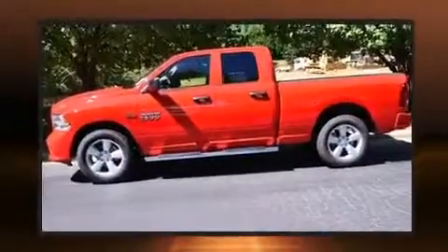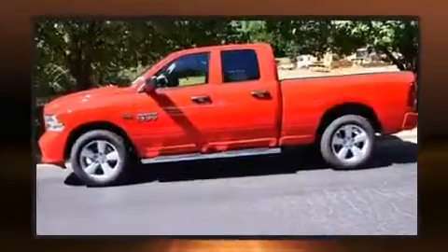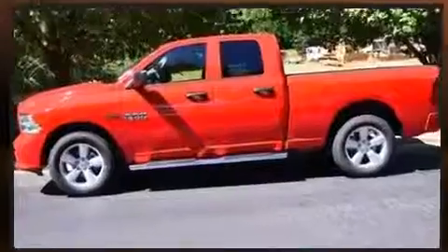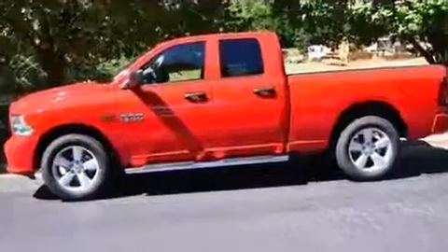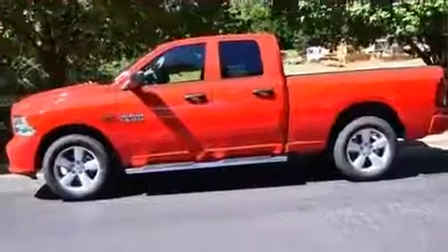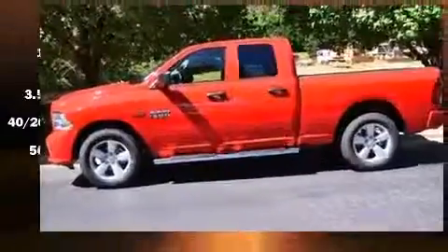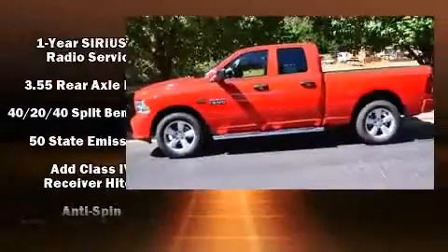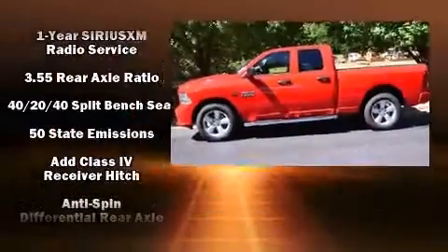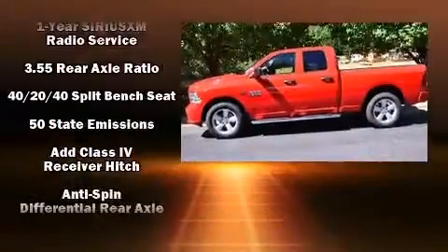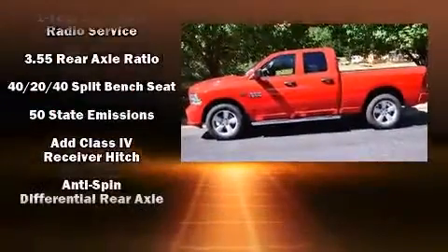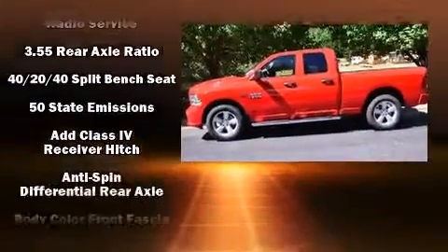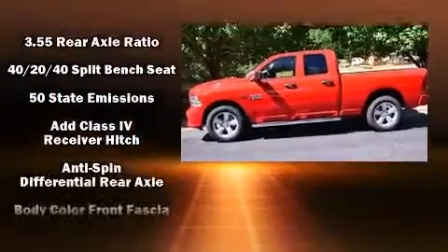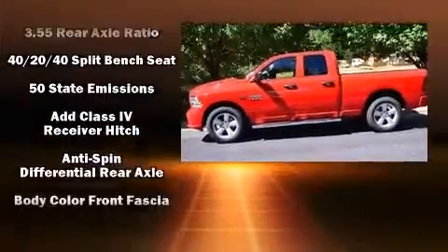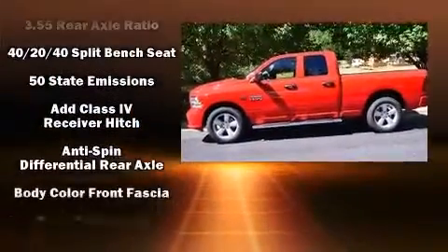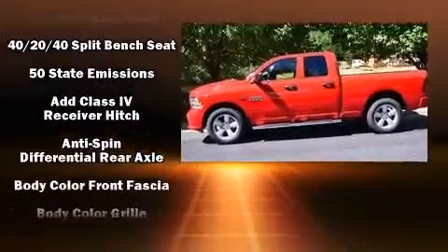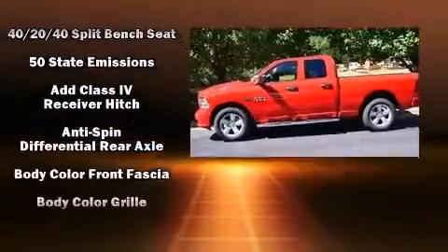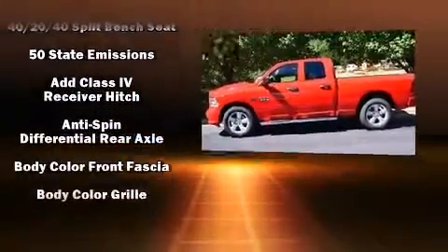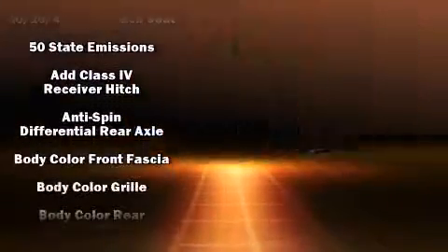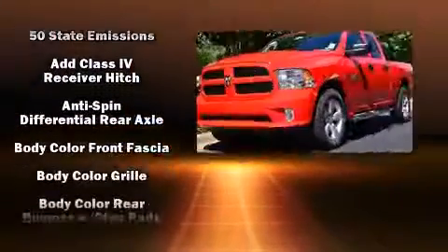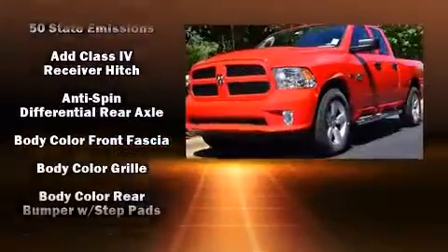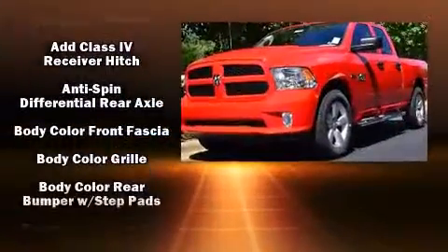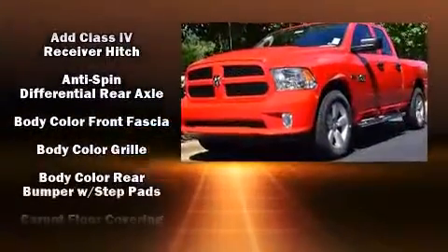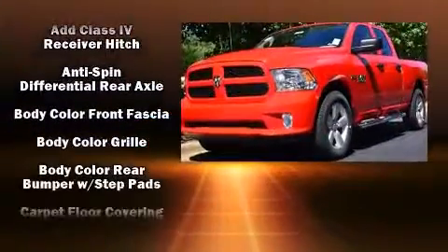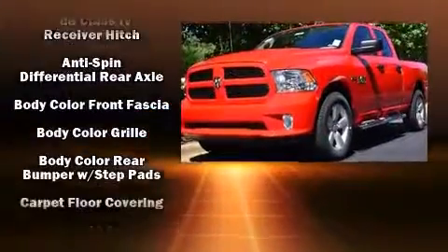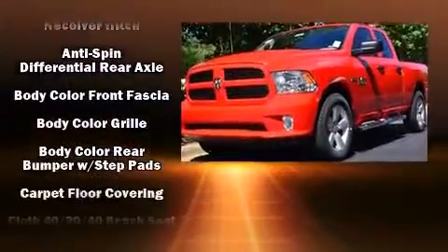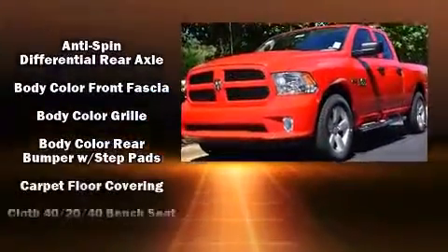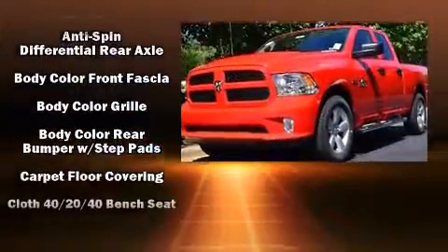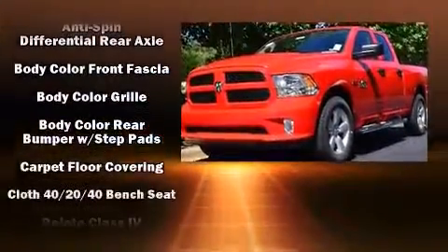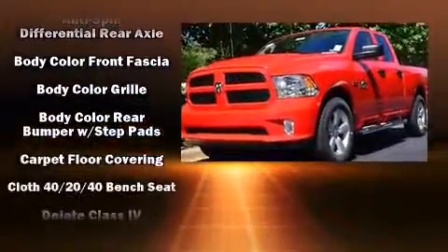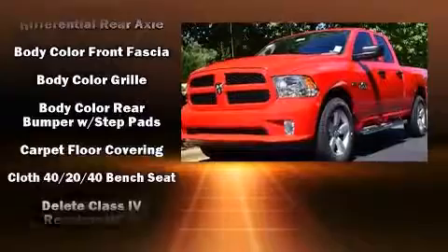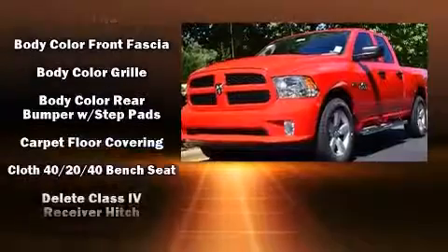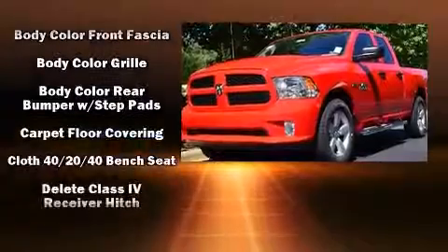Audio features include an AM-FM radio and six speakers, enhancing the audio experience throughout the interior.